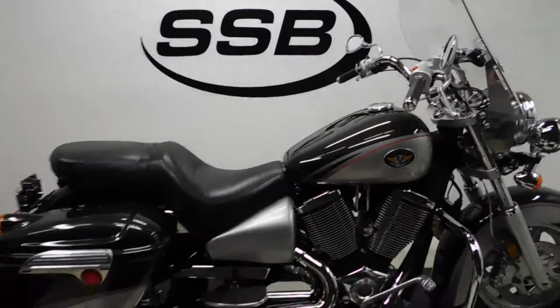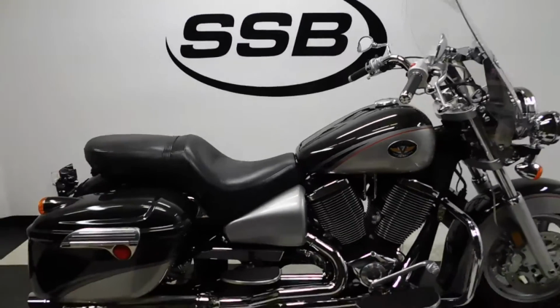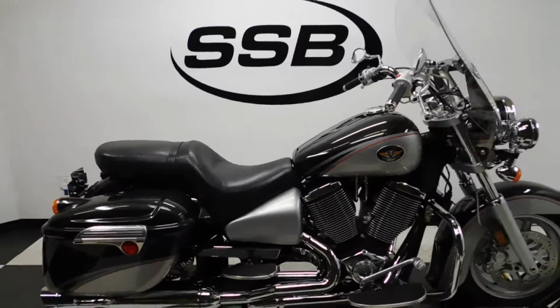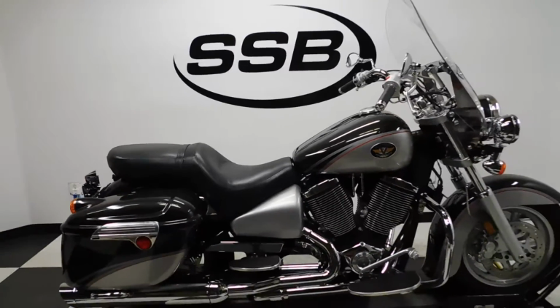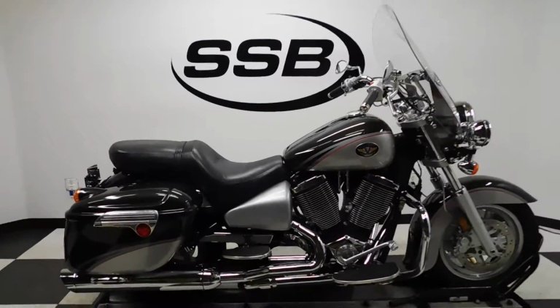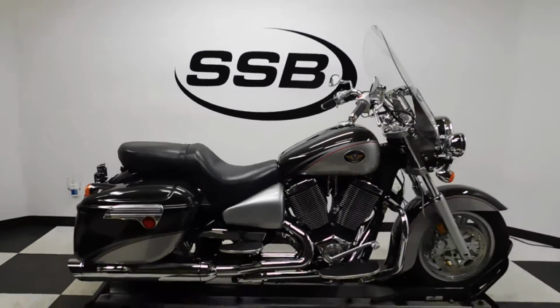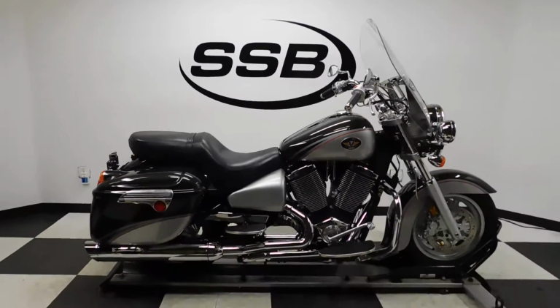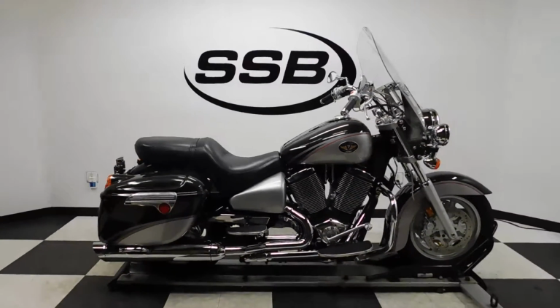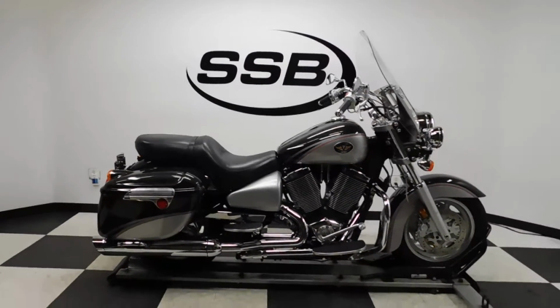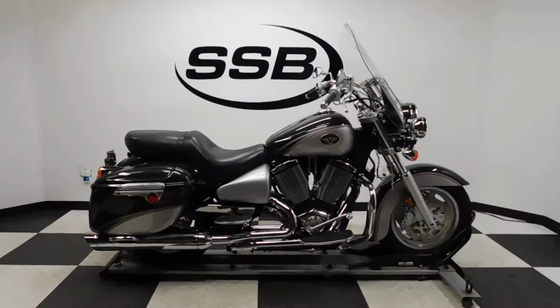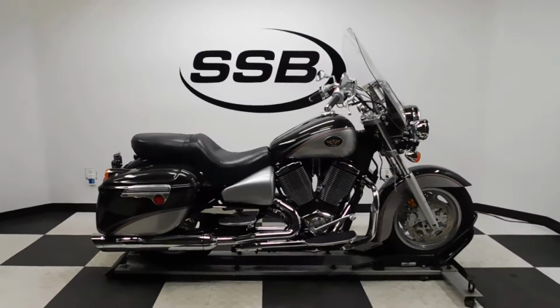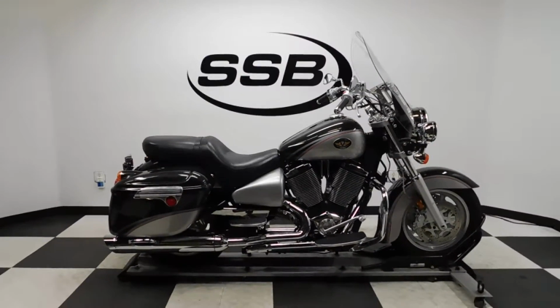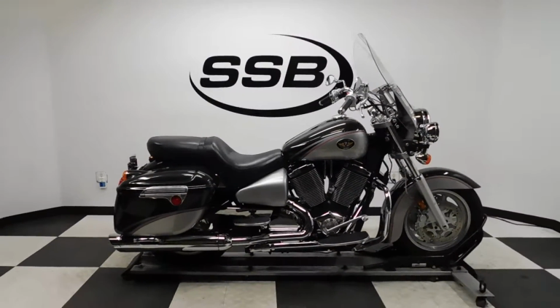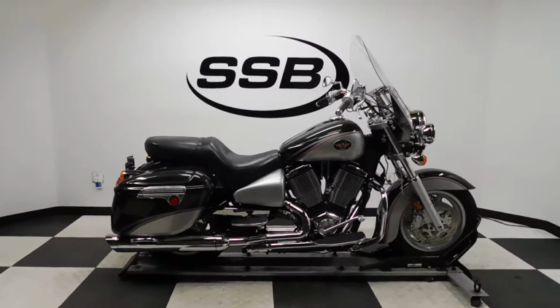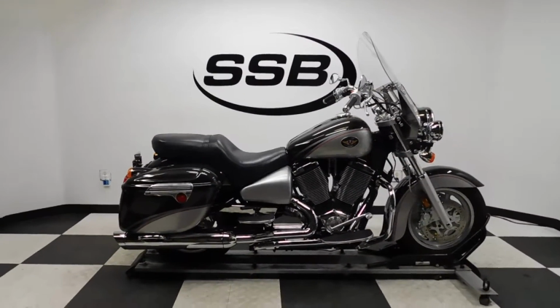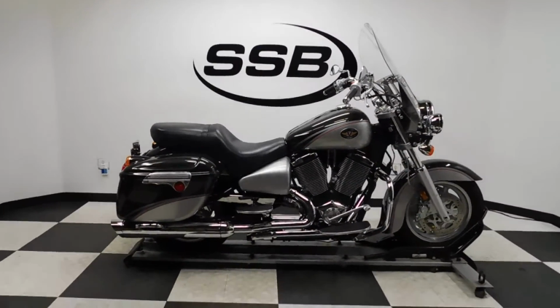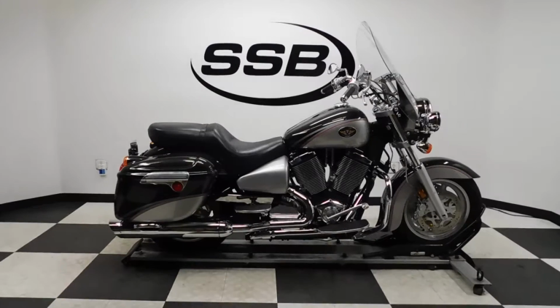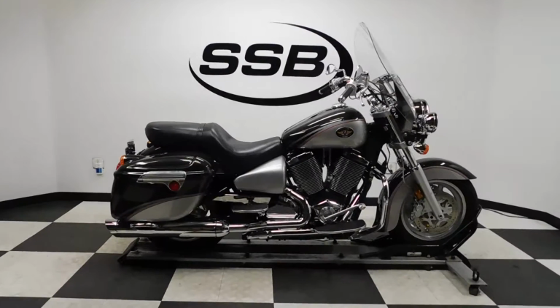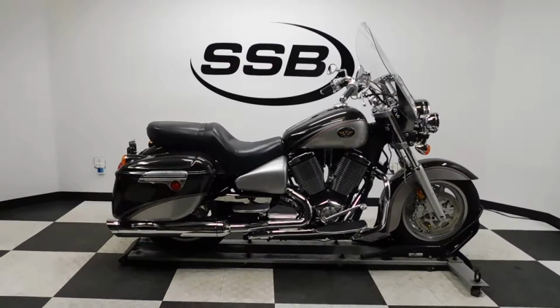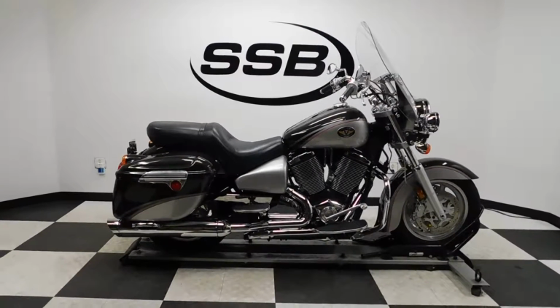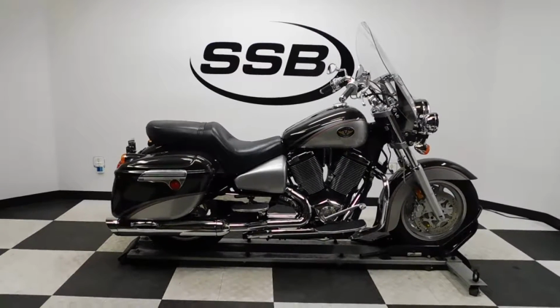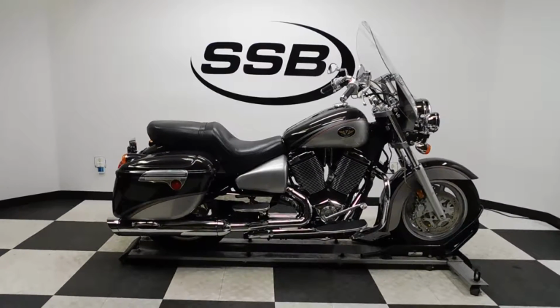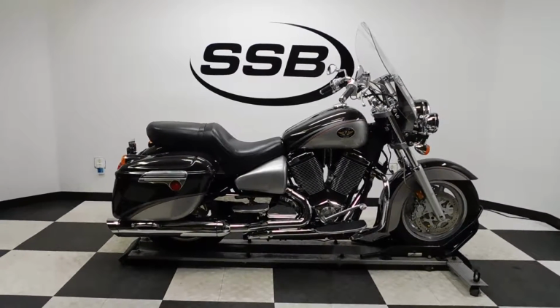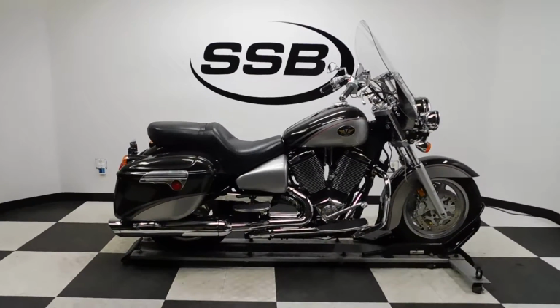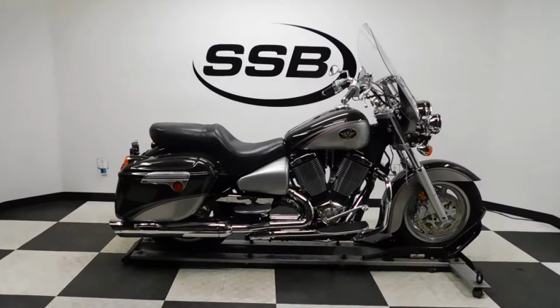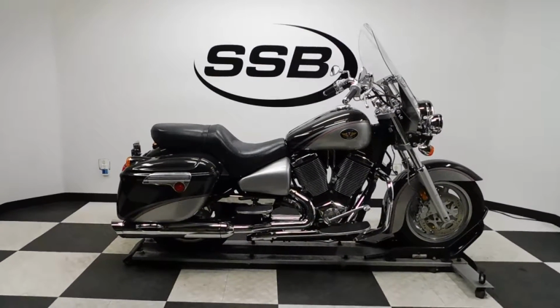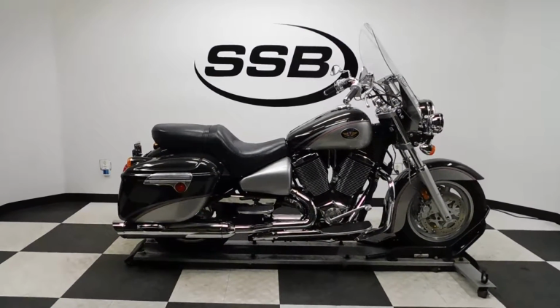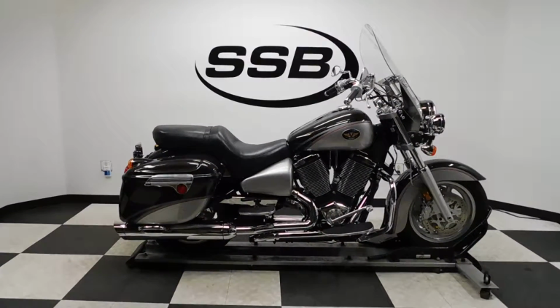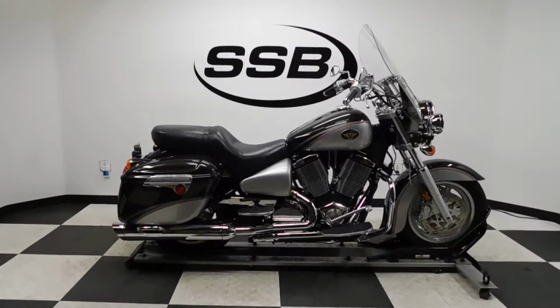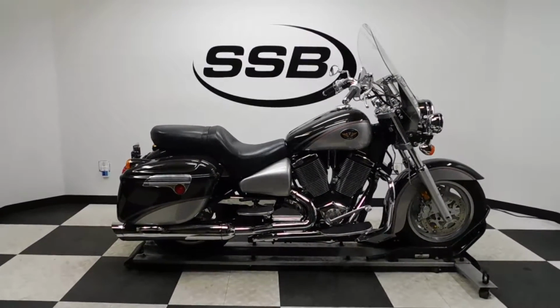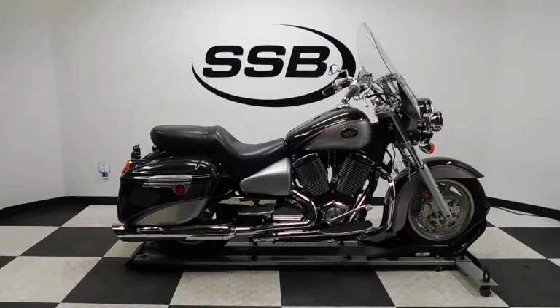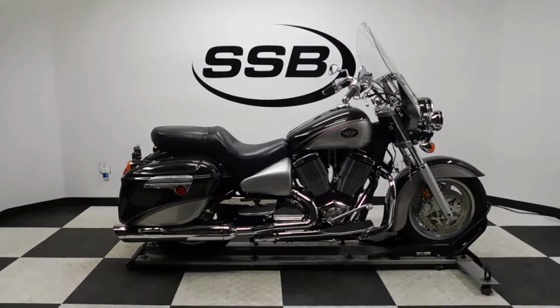This Victory Touring Package will be going through our pre-sale inspection. It will also come with our 30-day, 1,000-mile limited warranty.